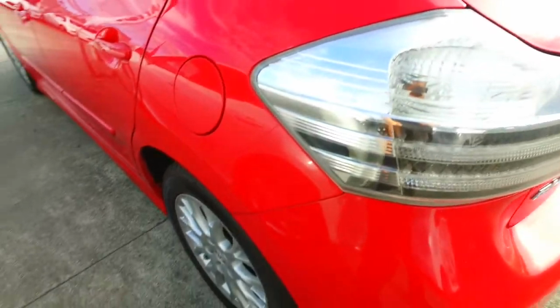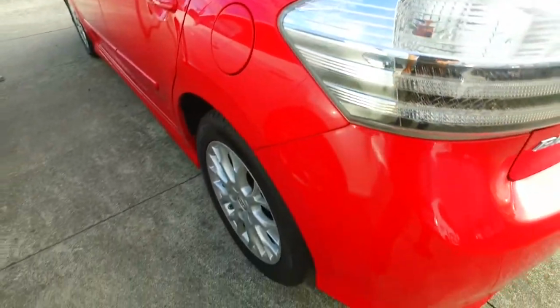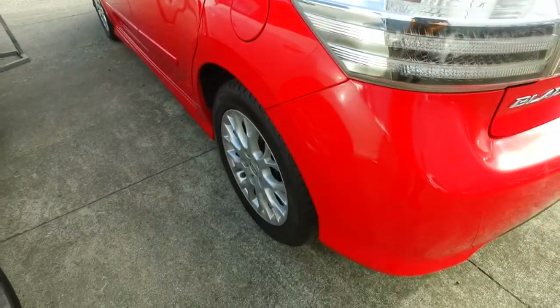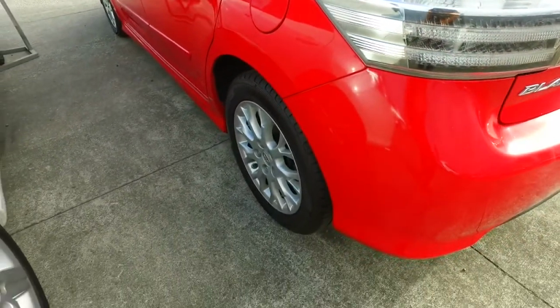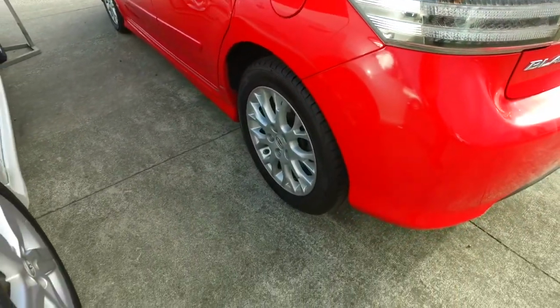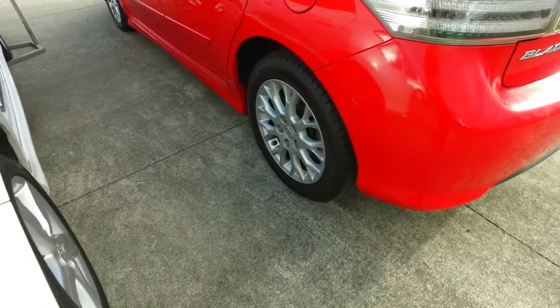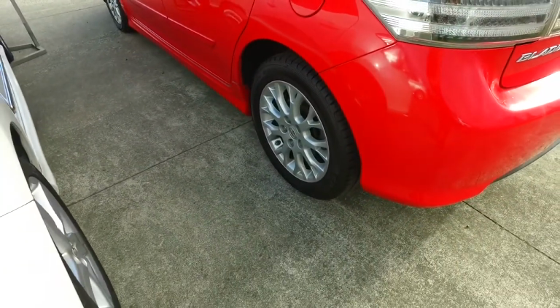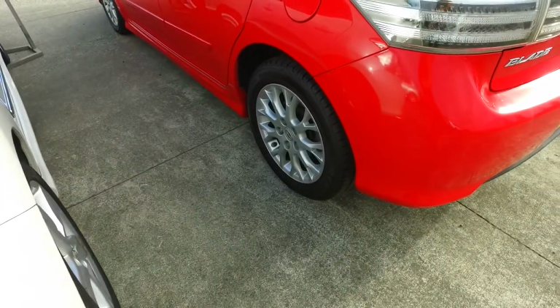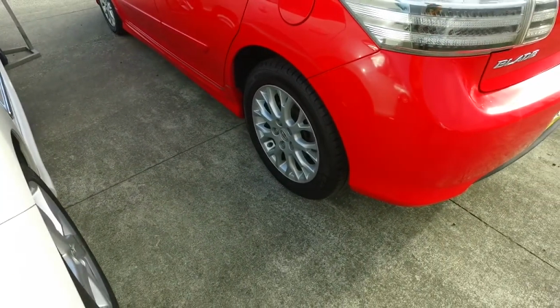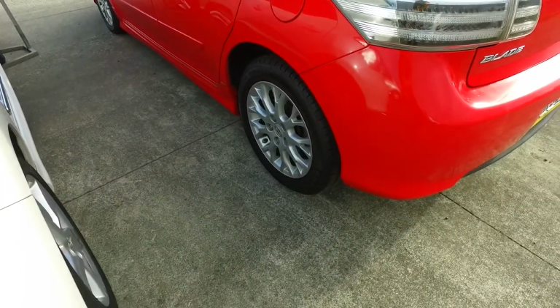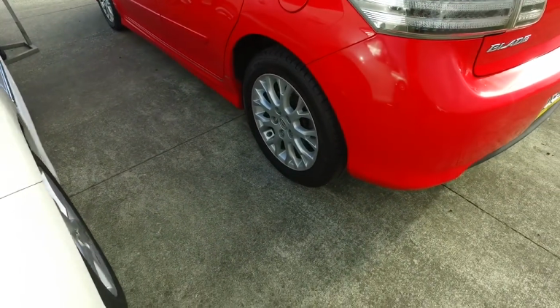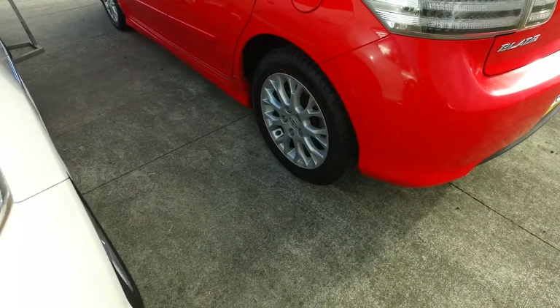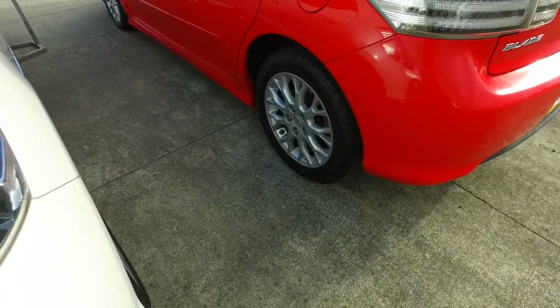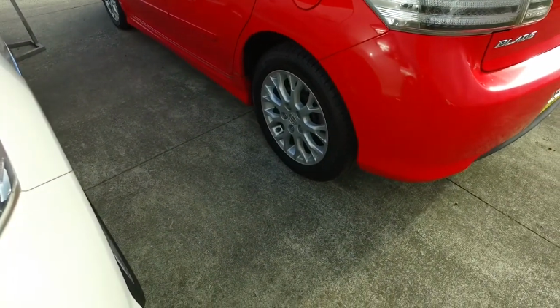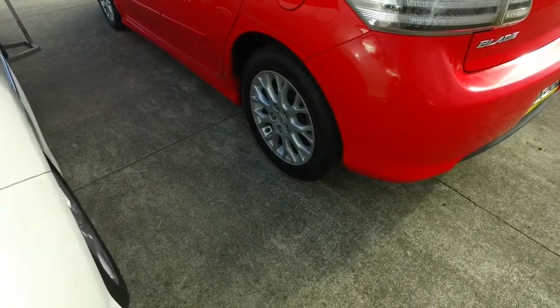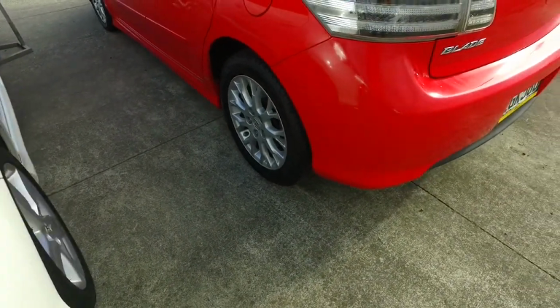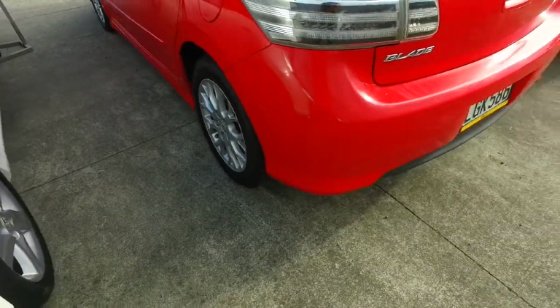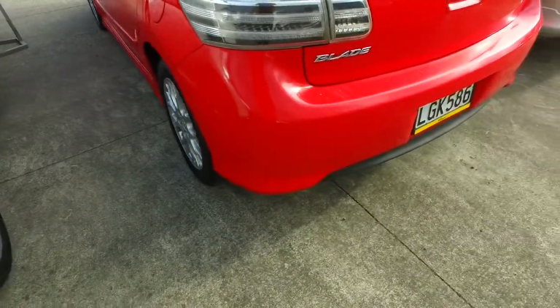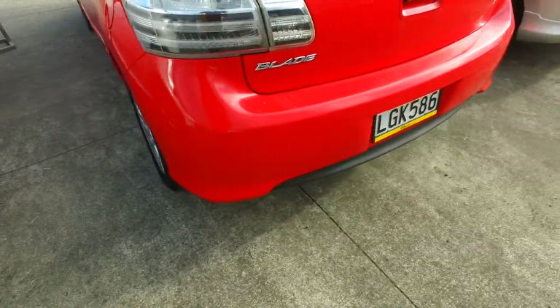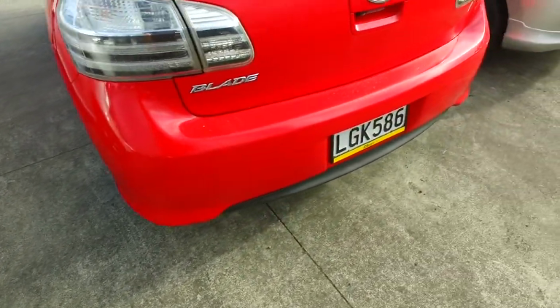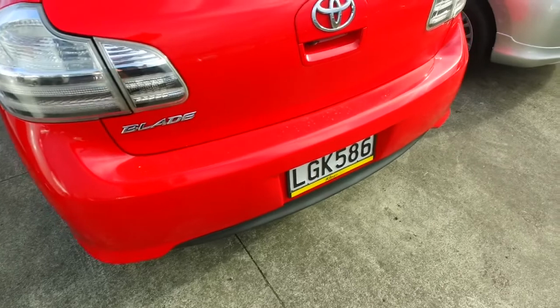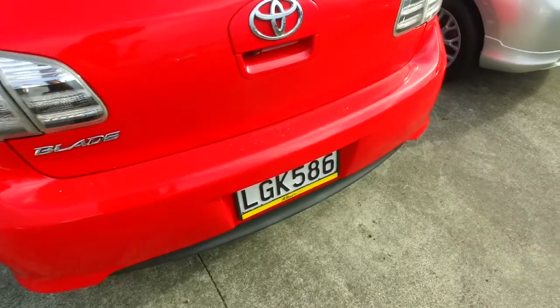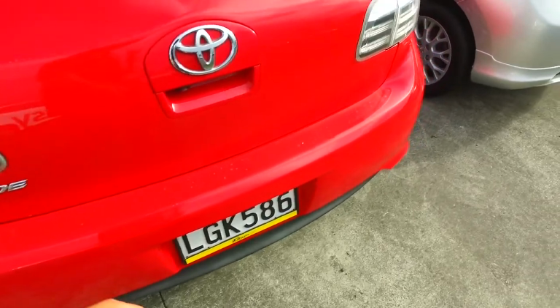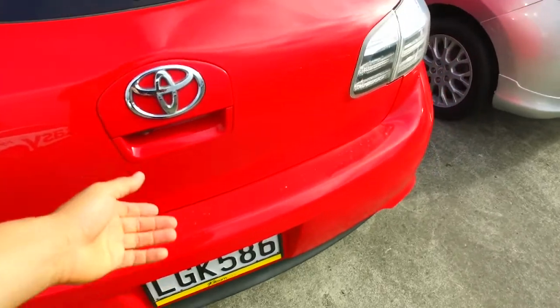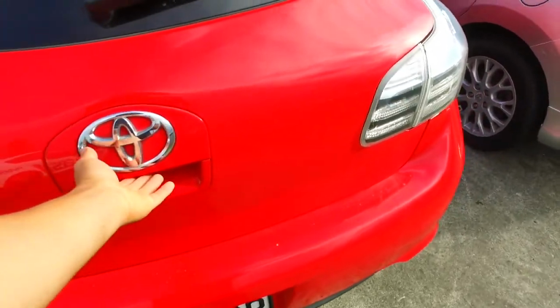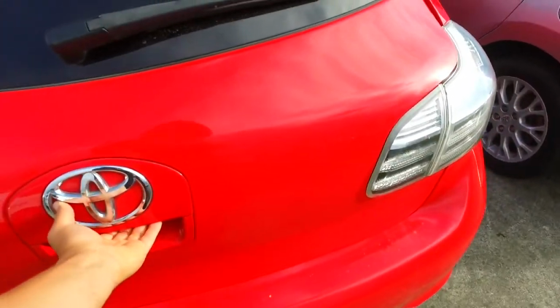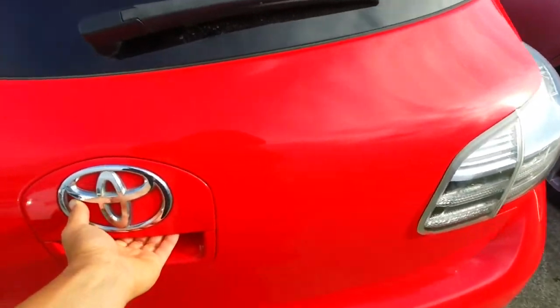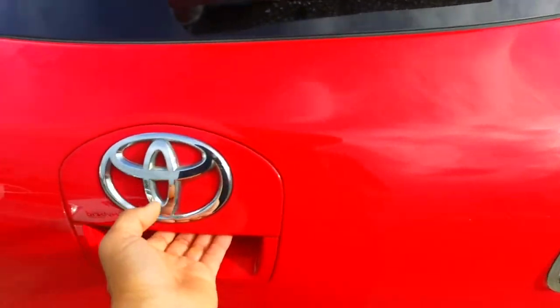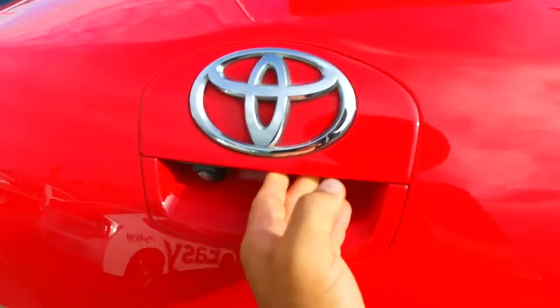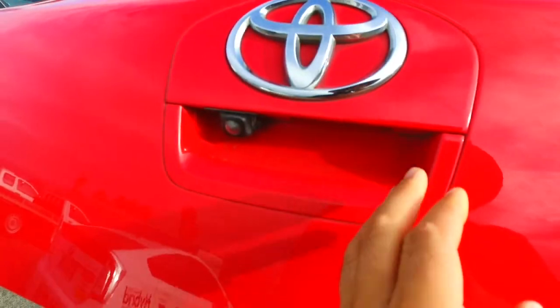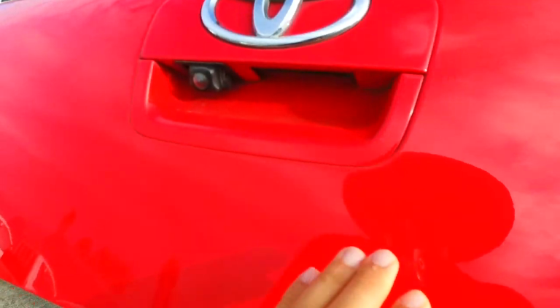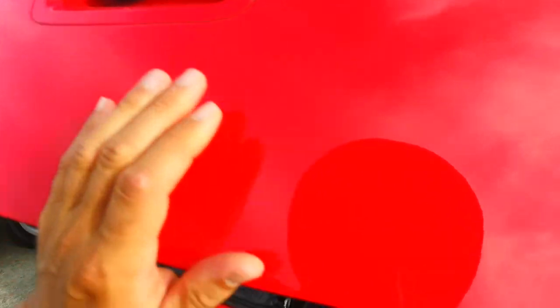Original Toyota alloys on all four corners, and it looks like you have new tyres on the back actually. Pop this up and you've got a reversing camera there as well.